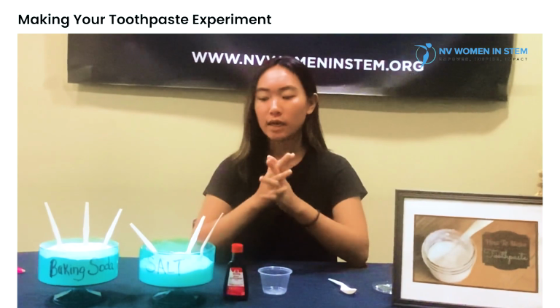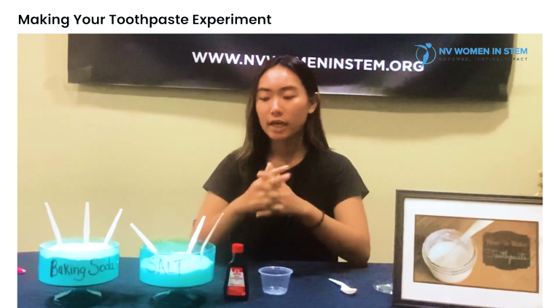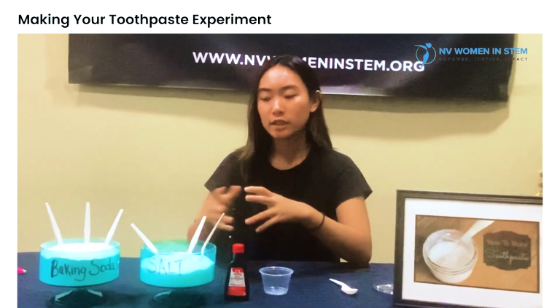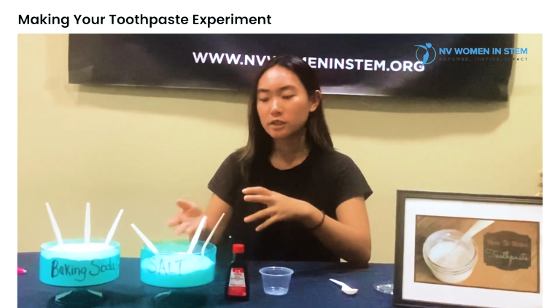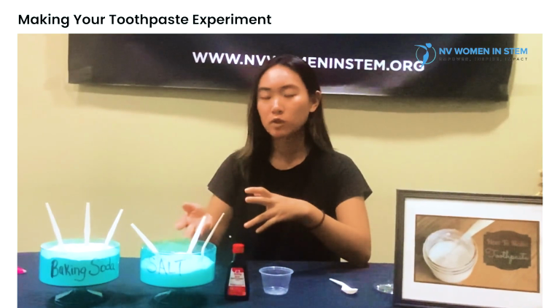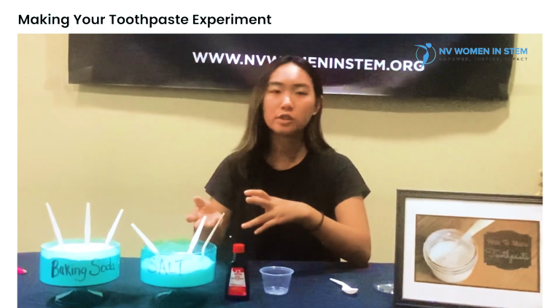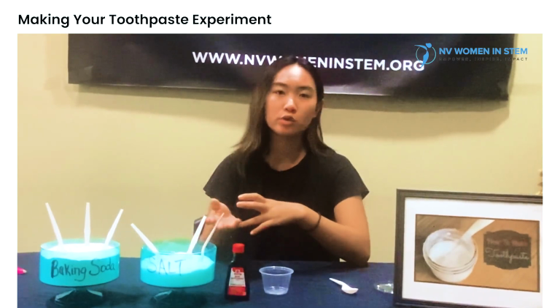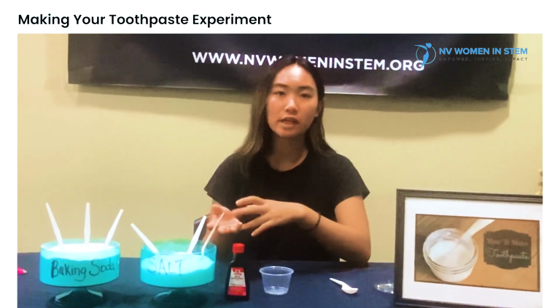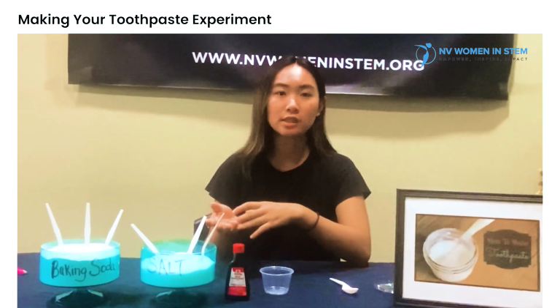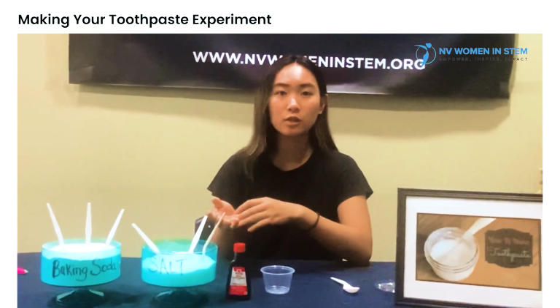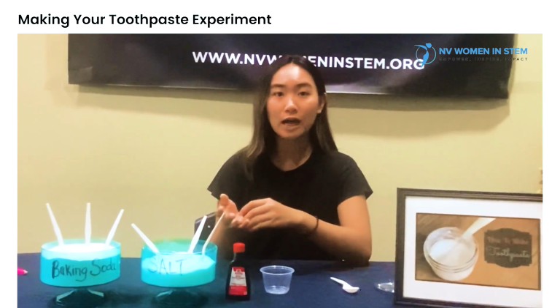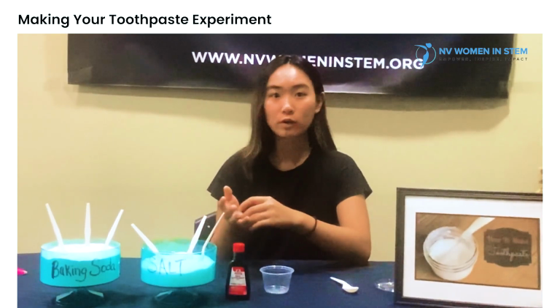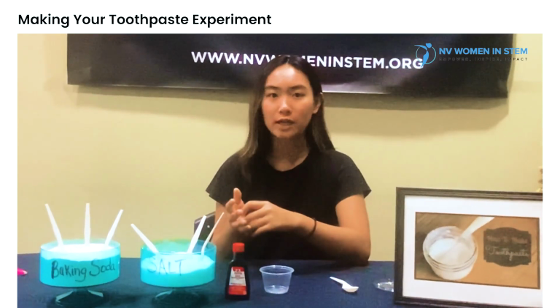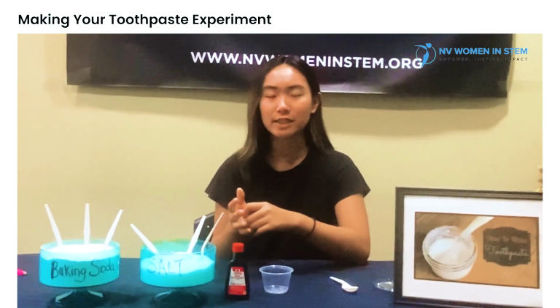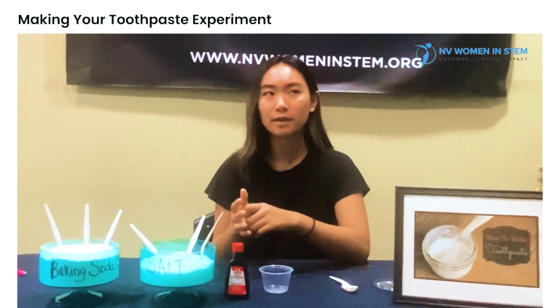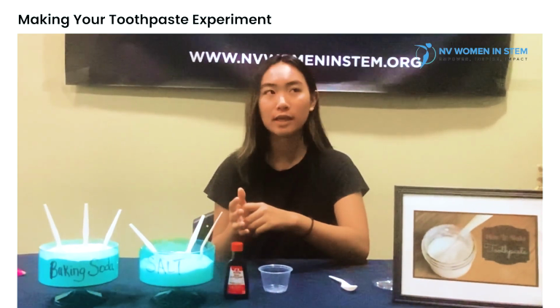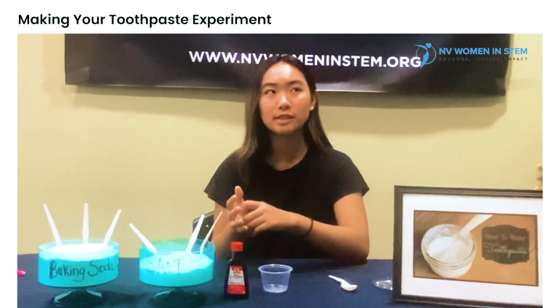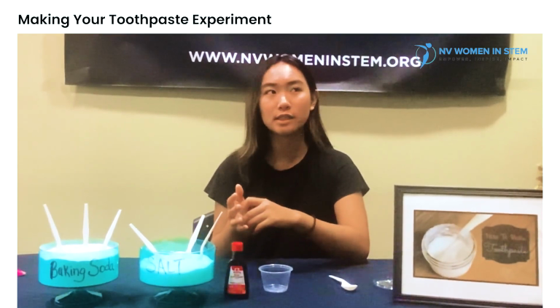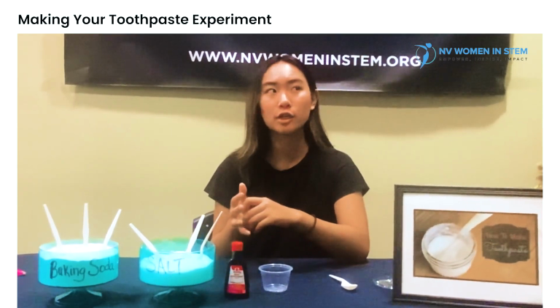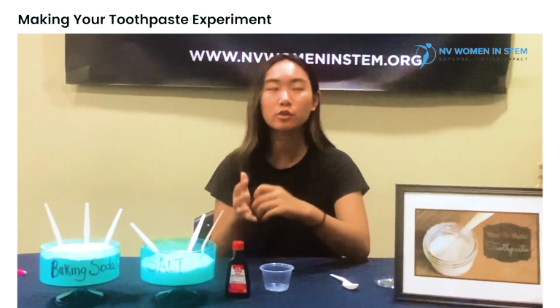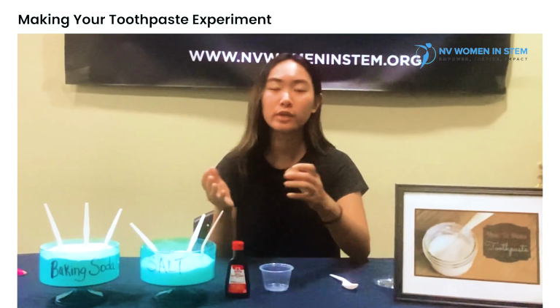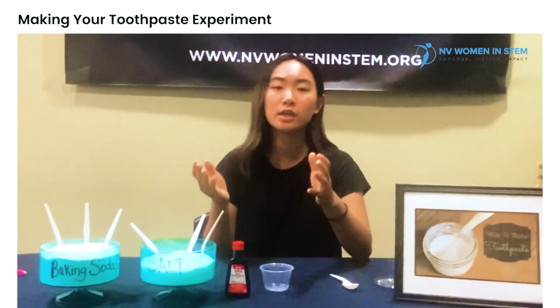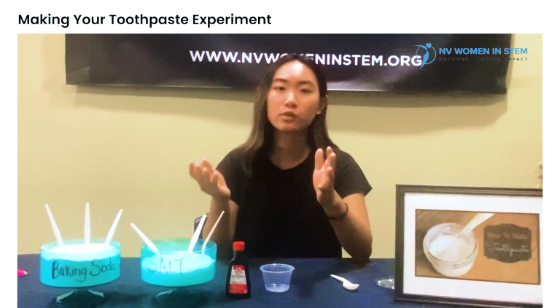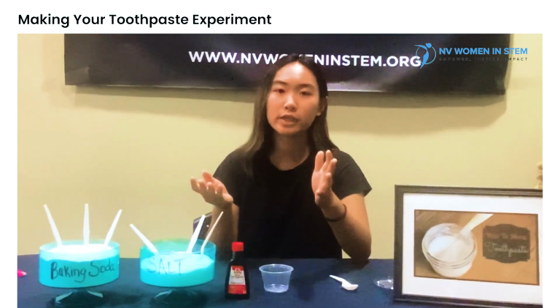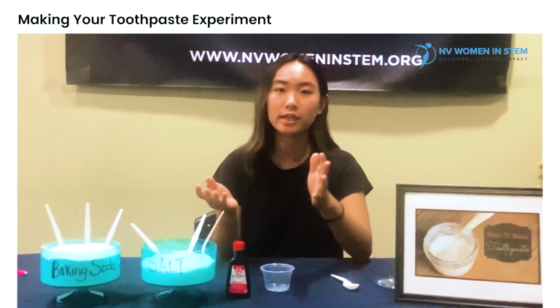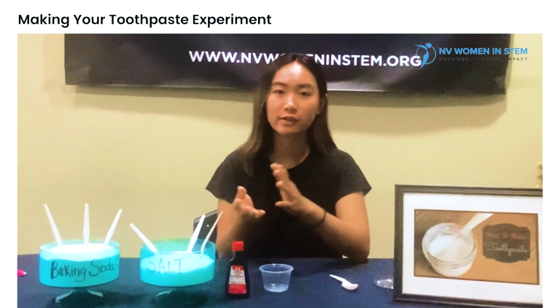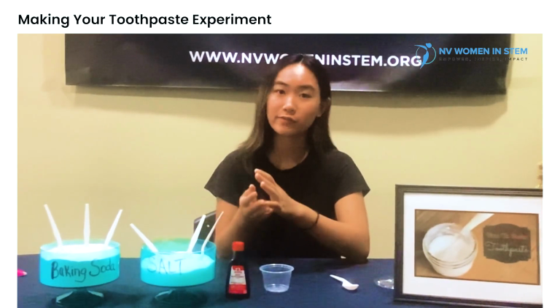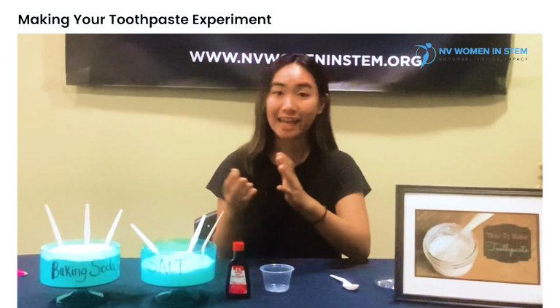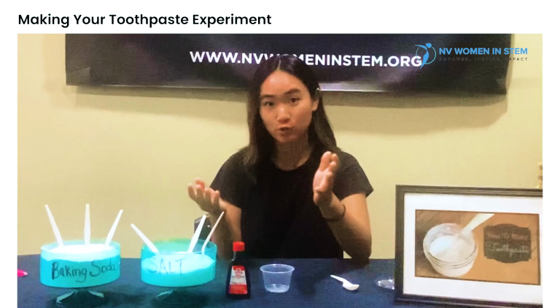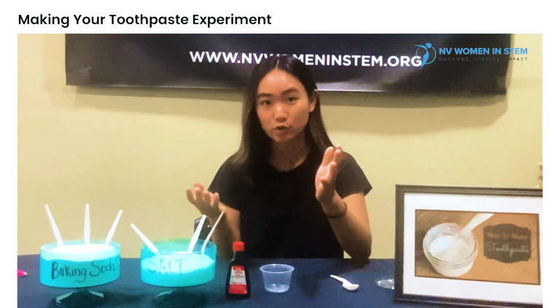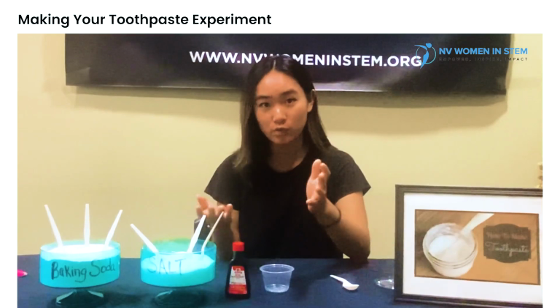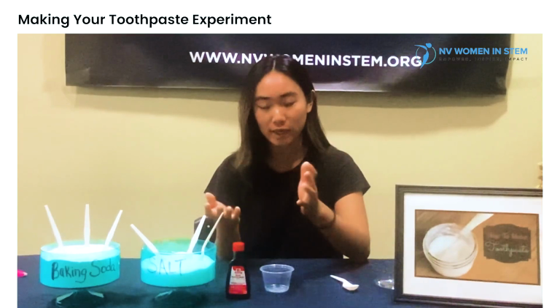And the salt just serves as another alkaline that is a good ingredient of natural toothpaste.